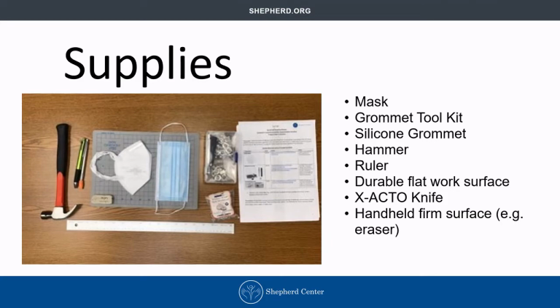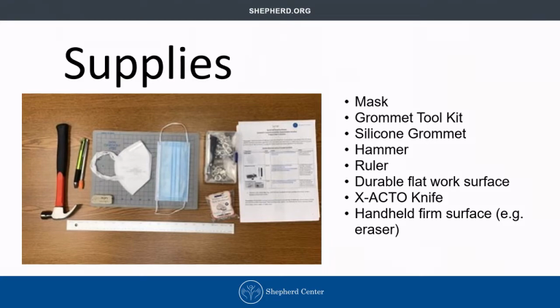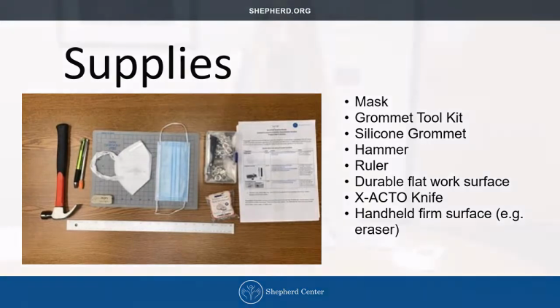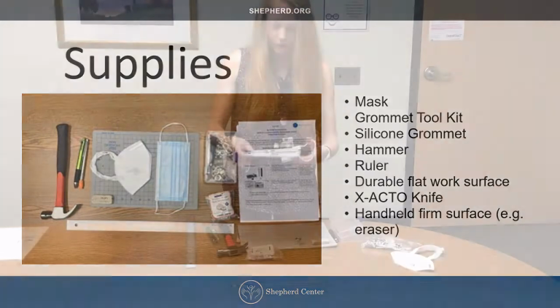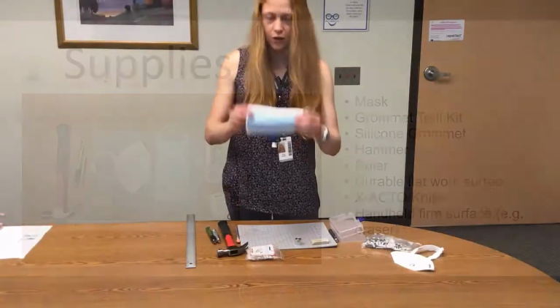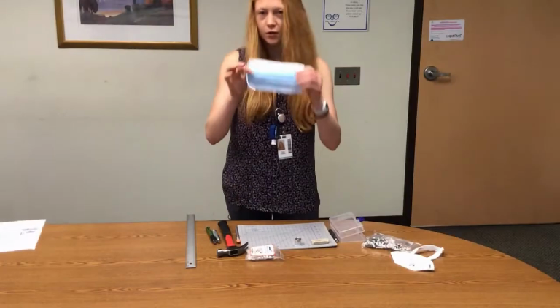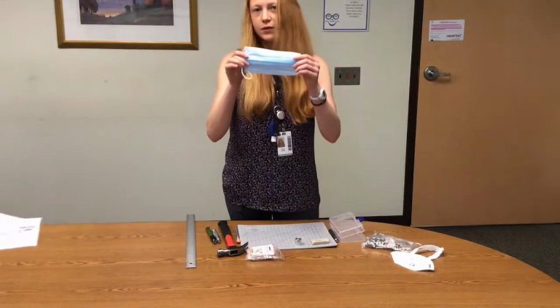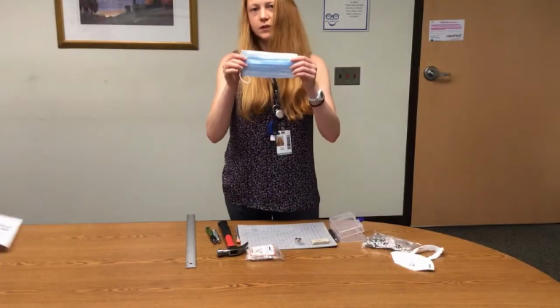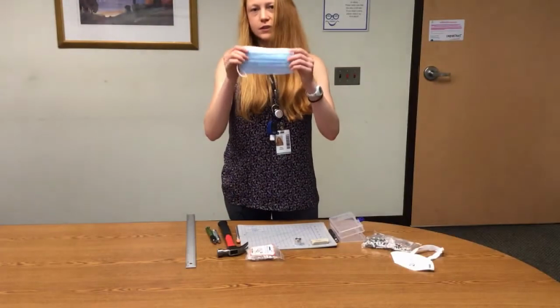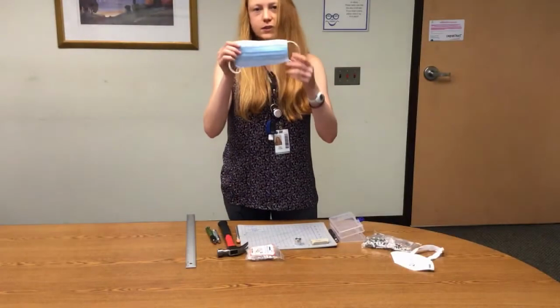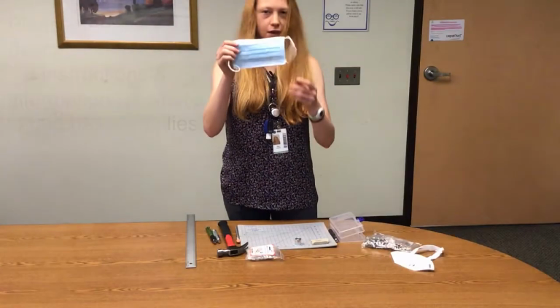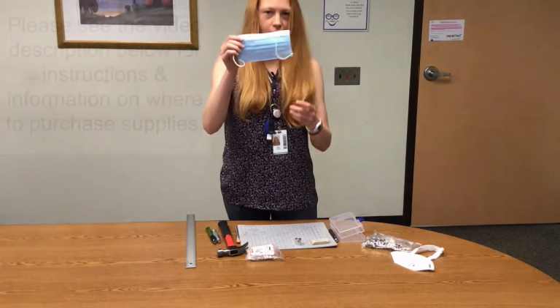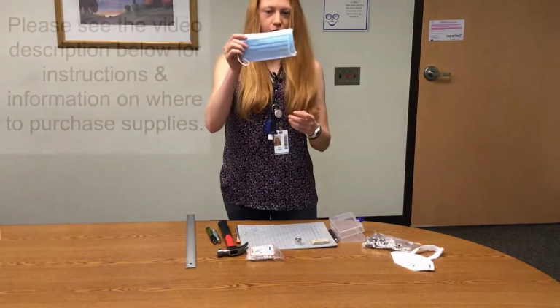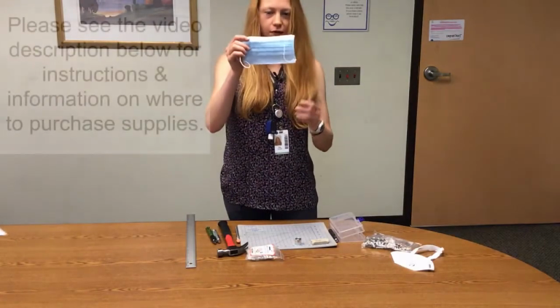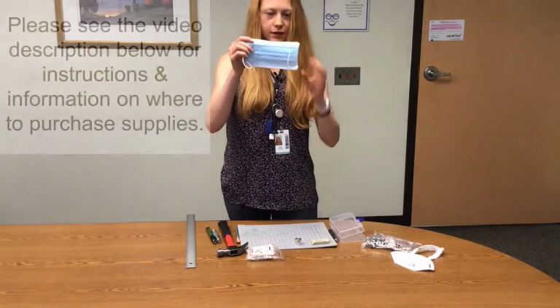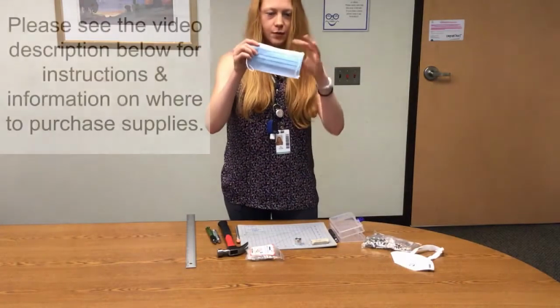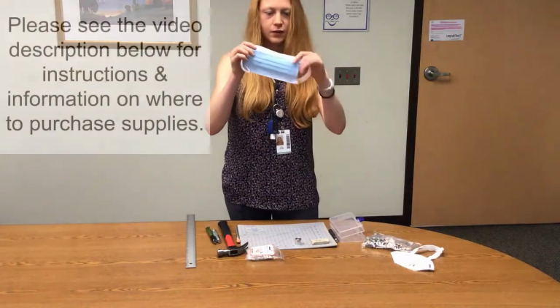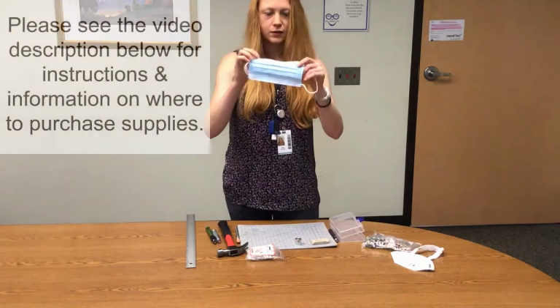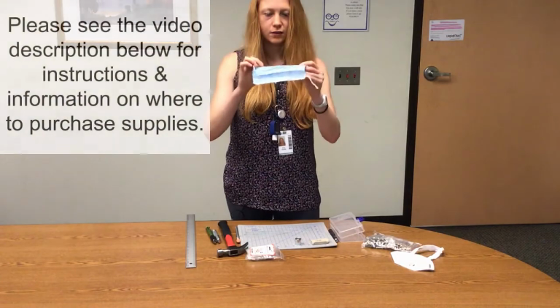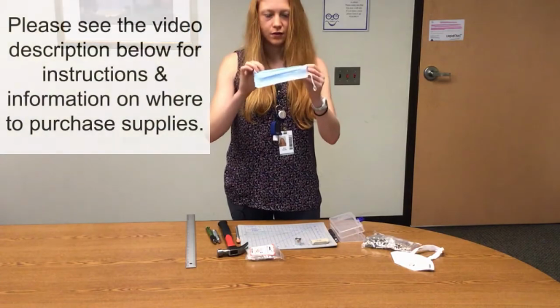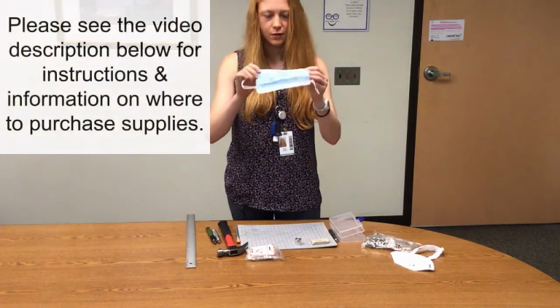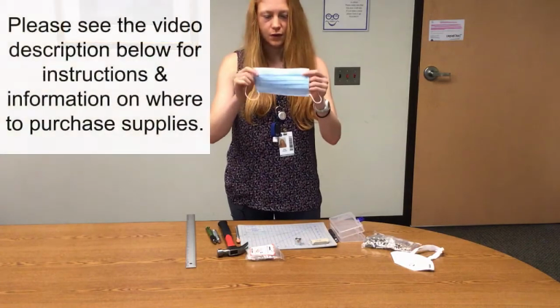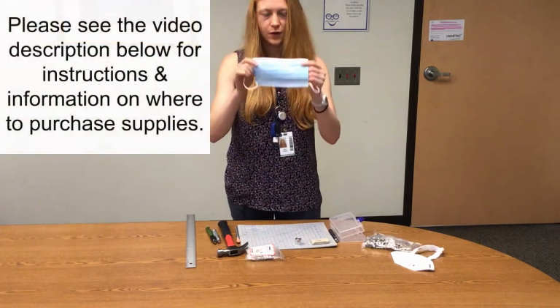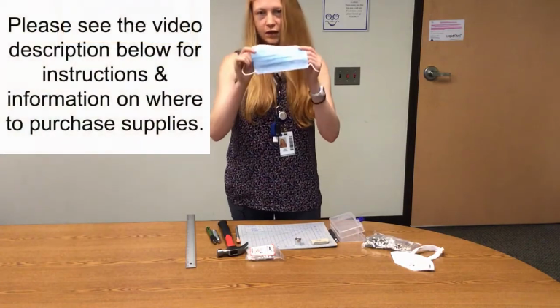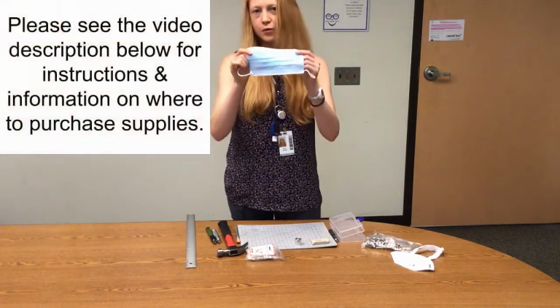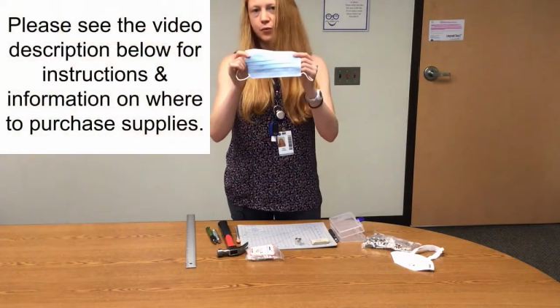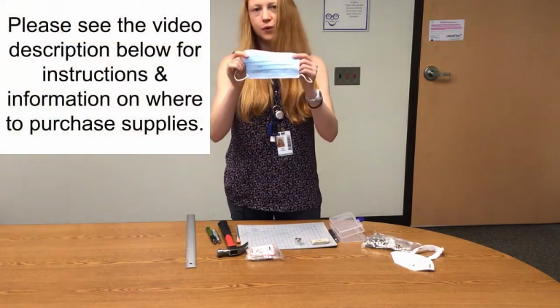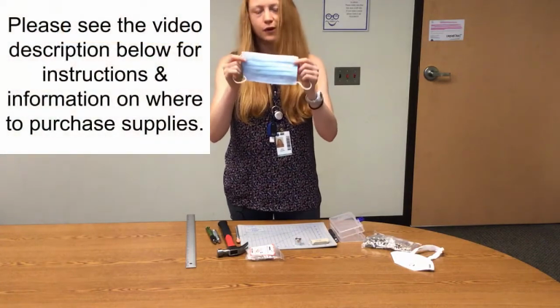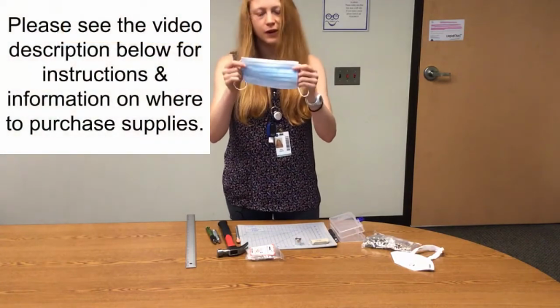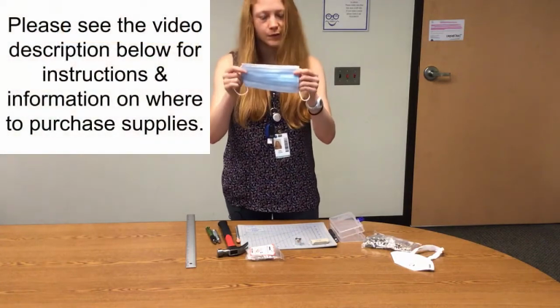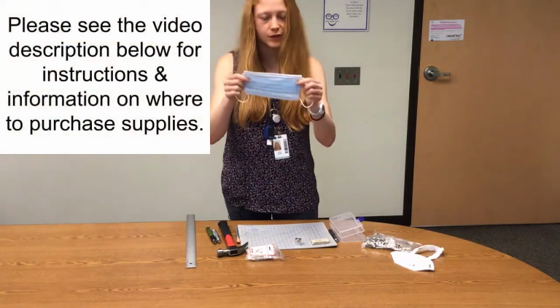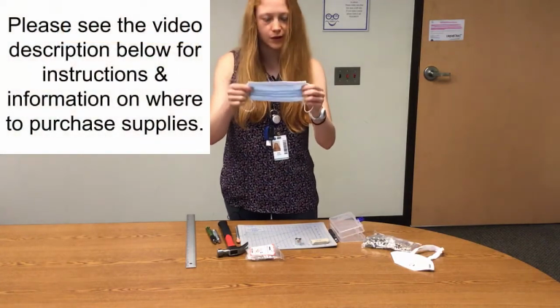We're starting with a standard face mask. You can get them in bulk on Amazon.